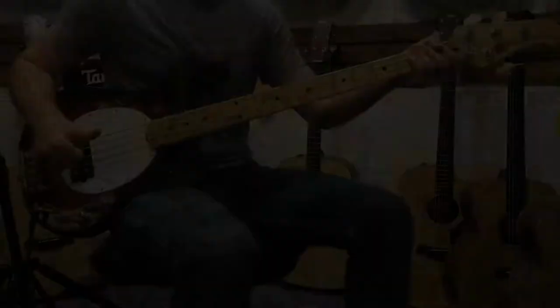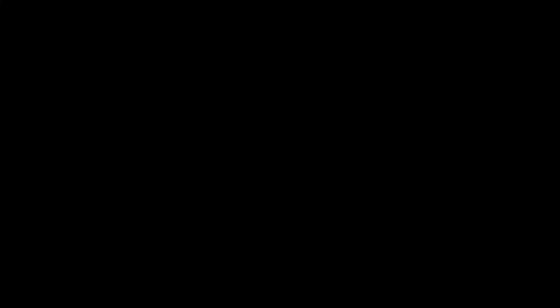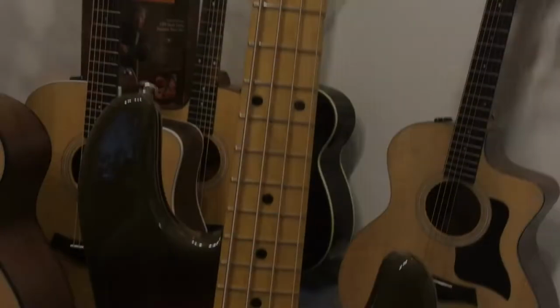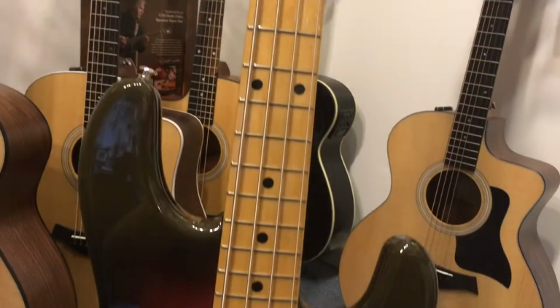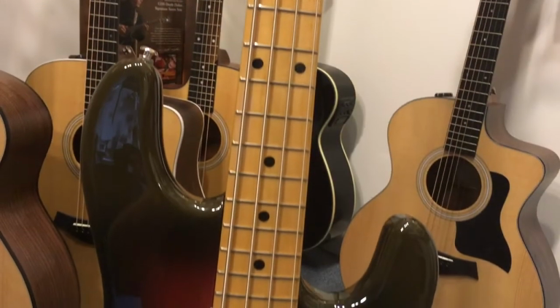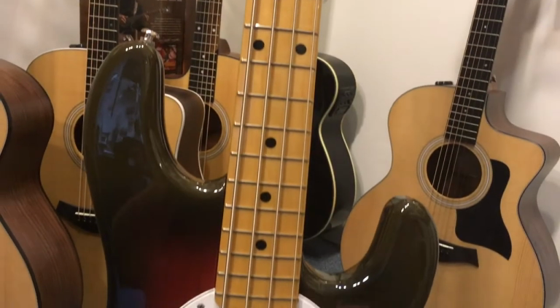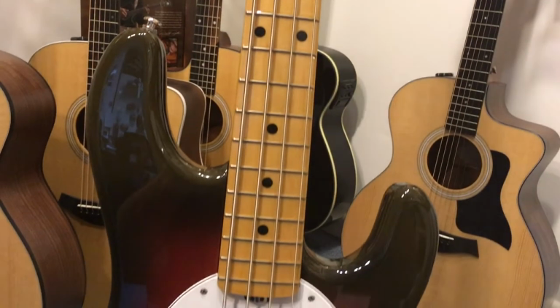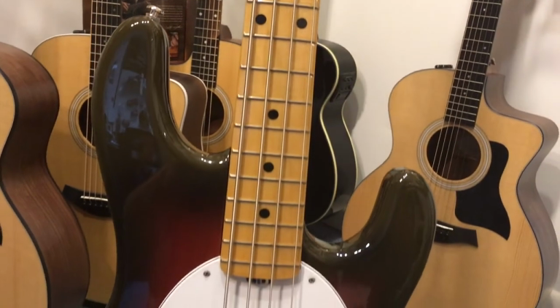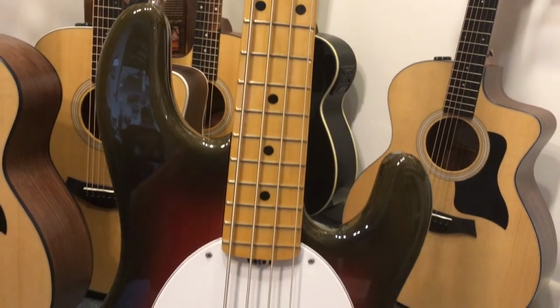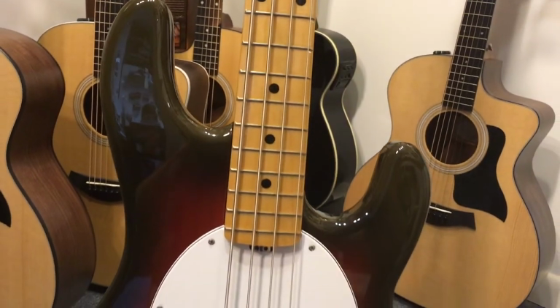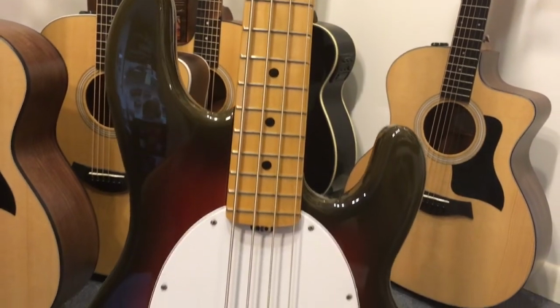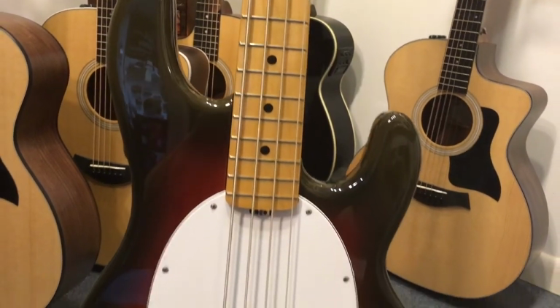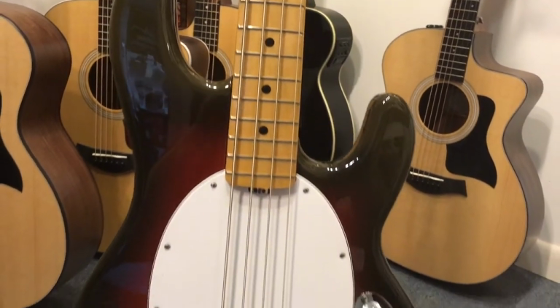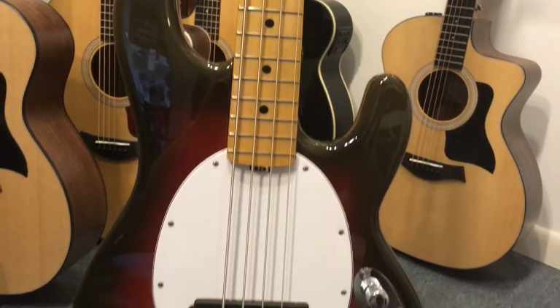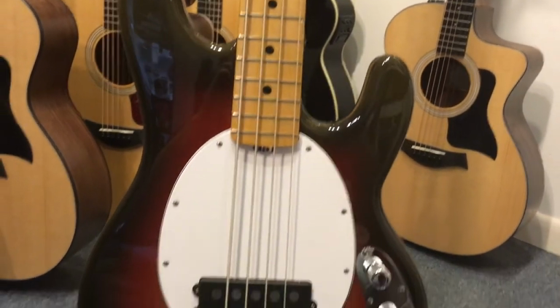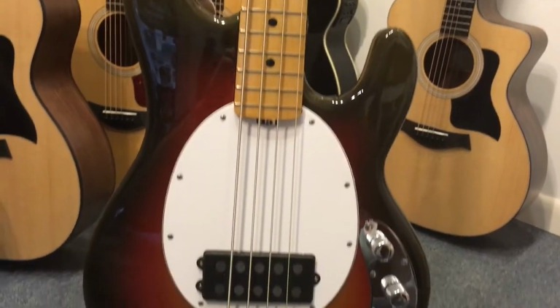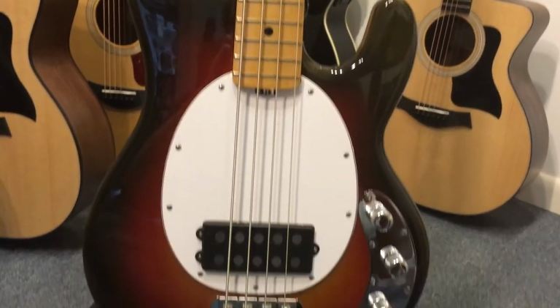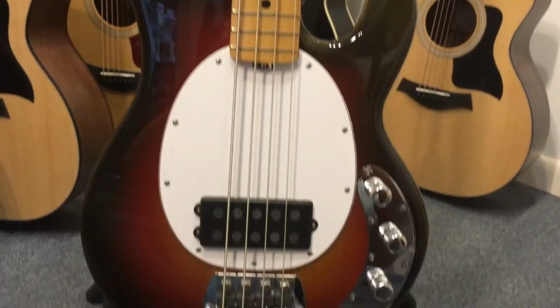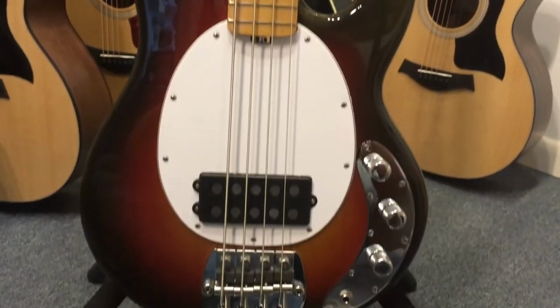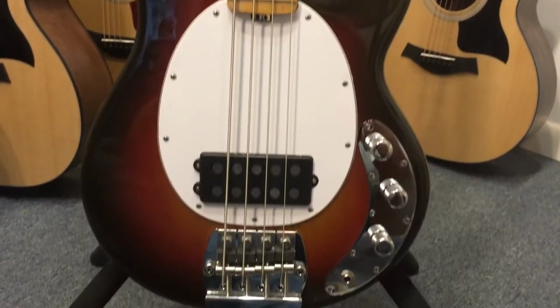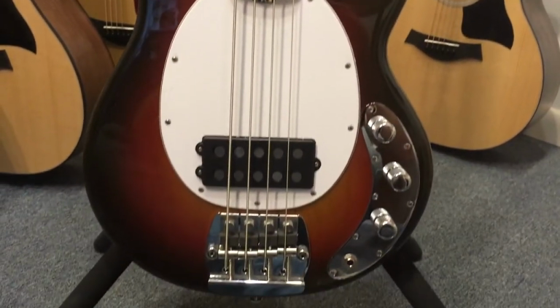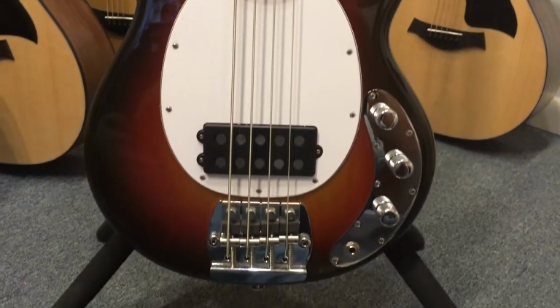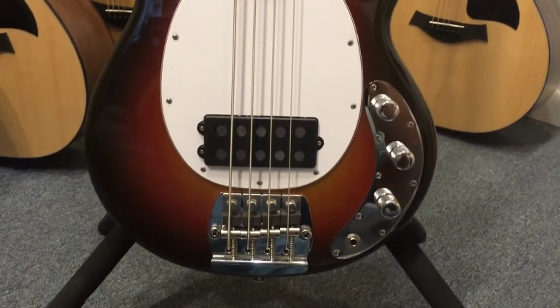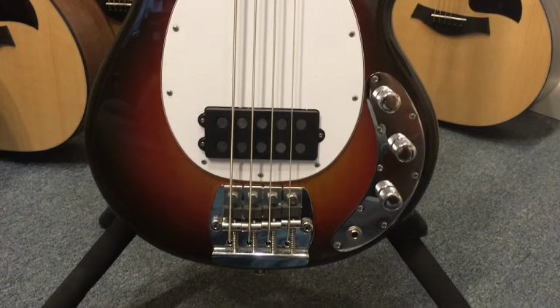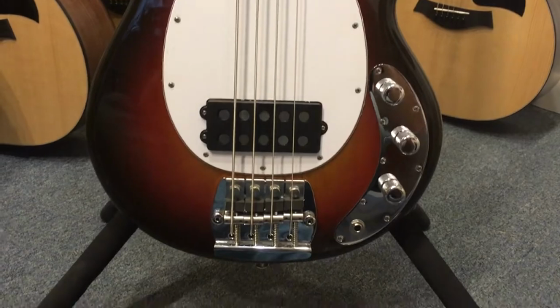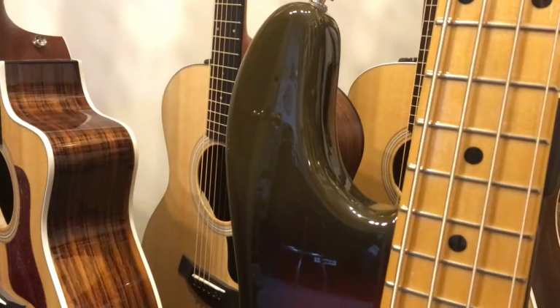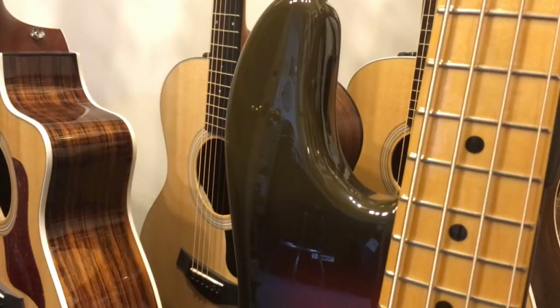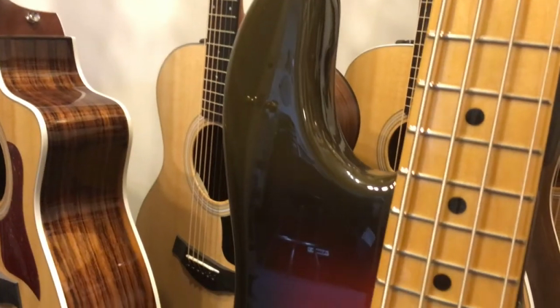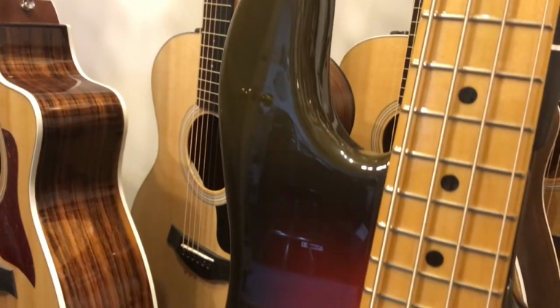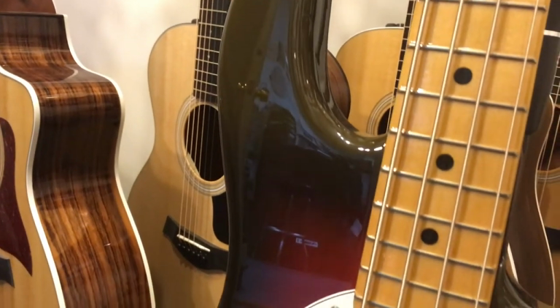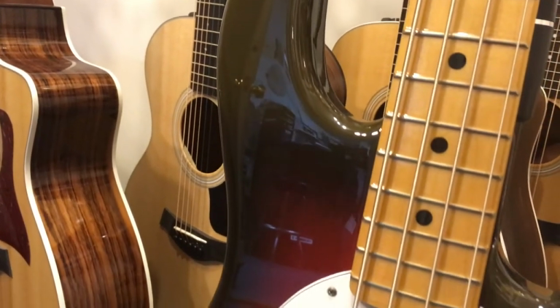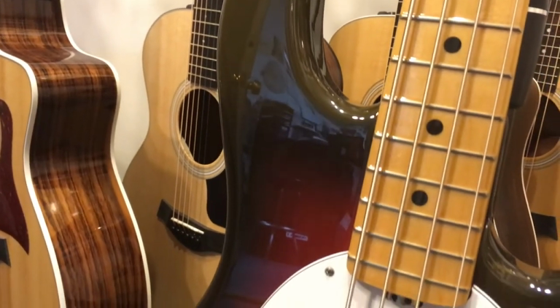The Music Man 40th Anniversary Old Smoothie Stingray Bass has an older body with a chocolate burst high polyester finish.